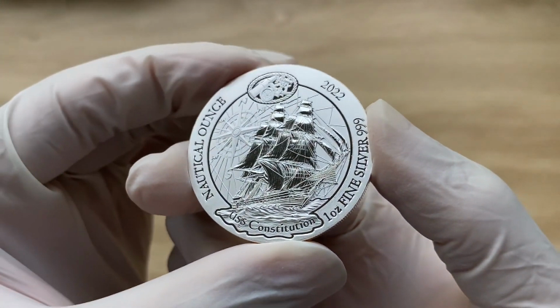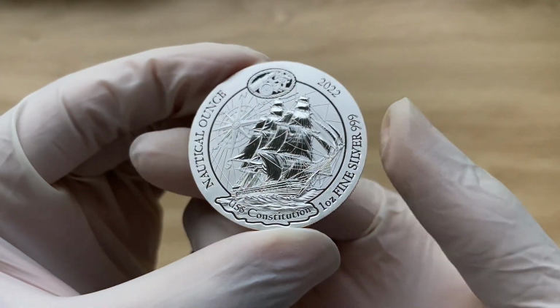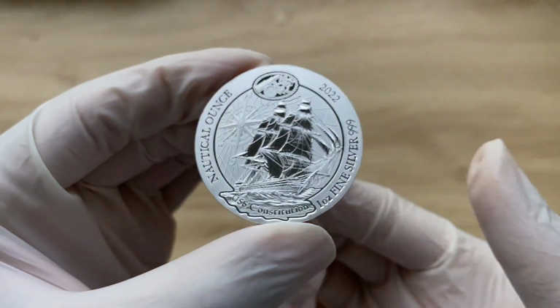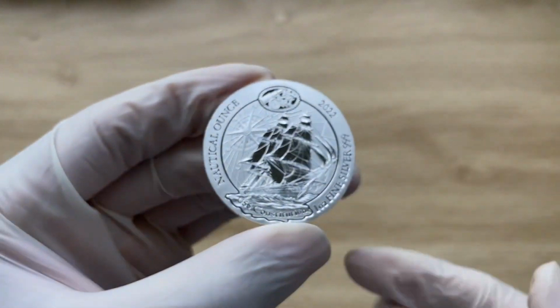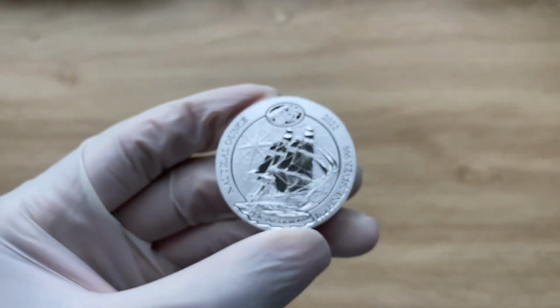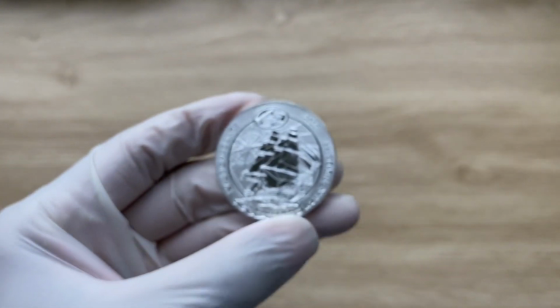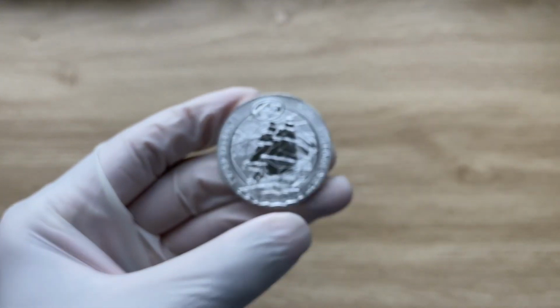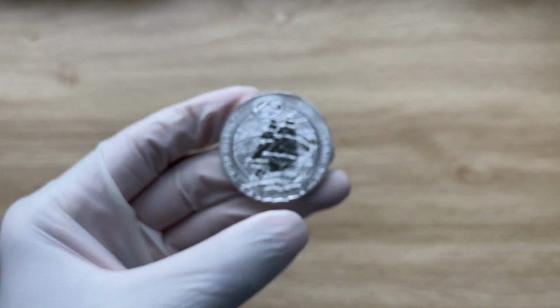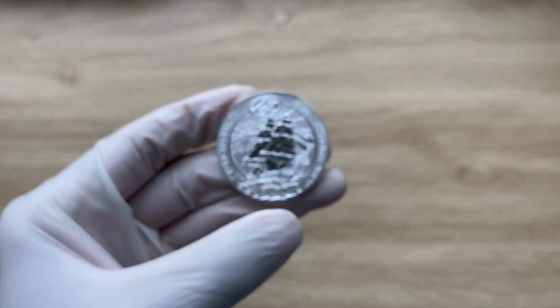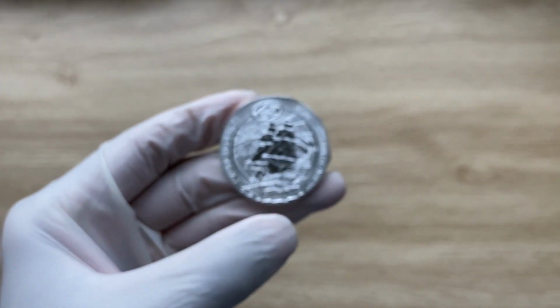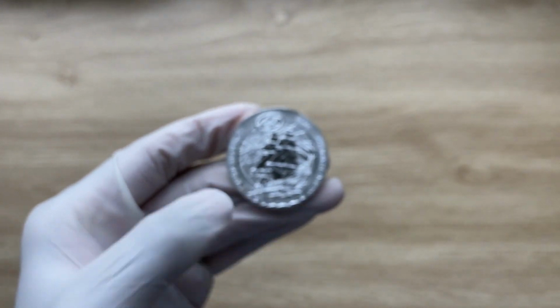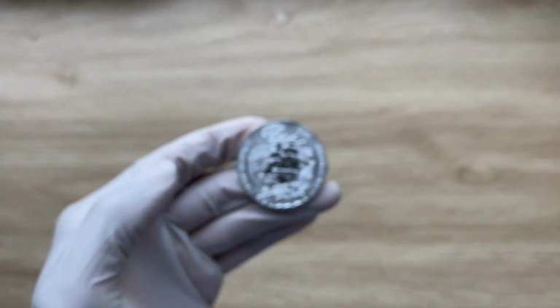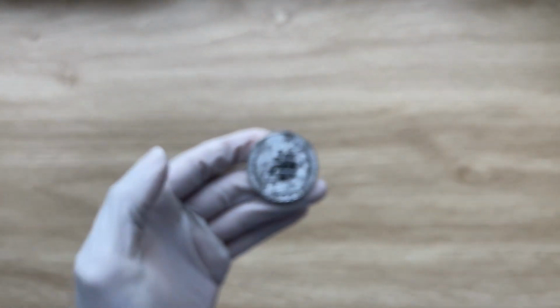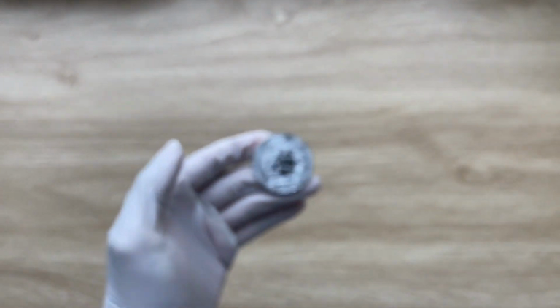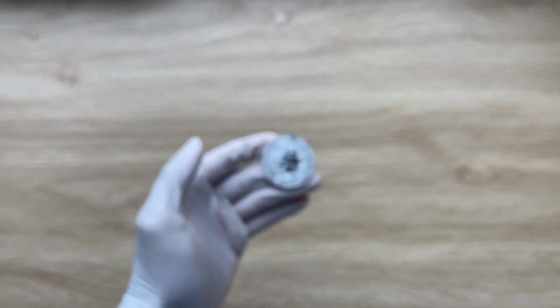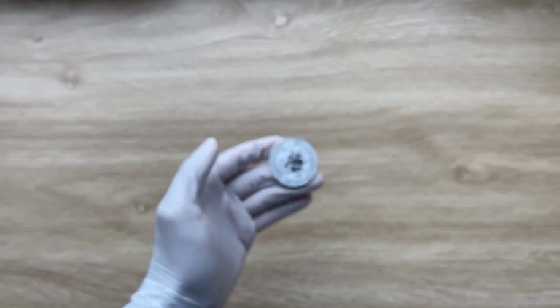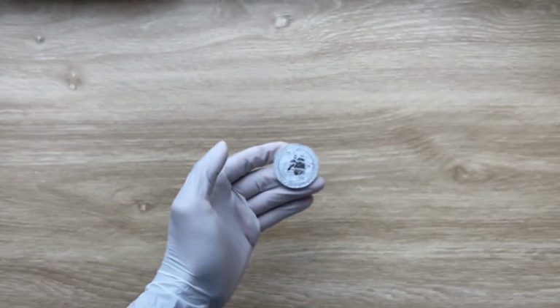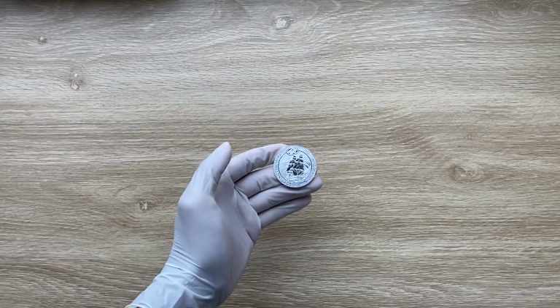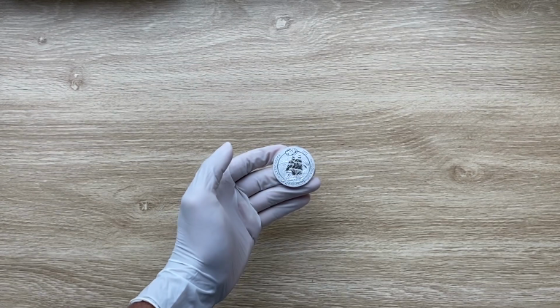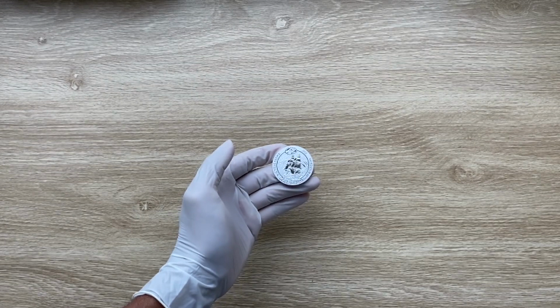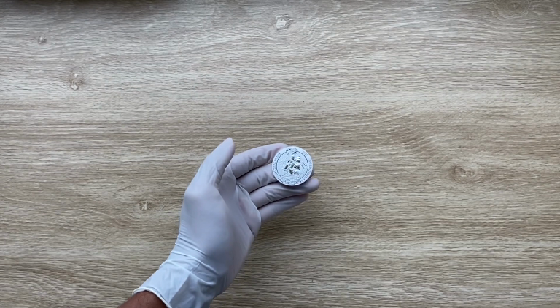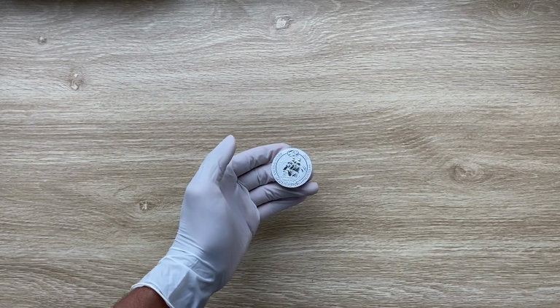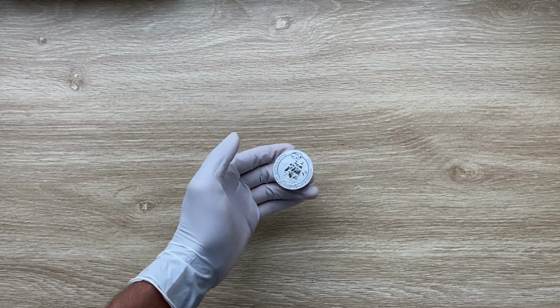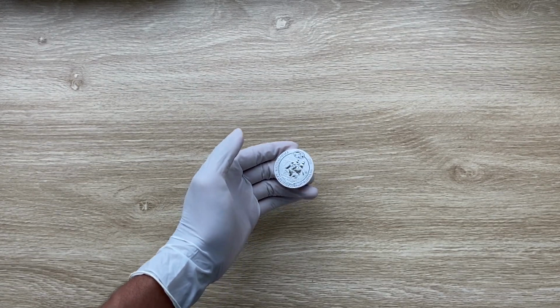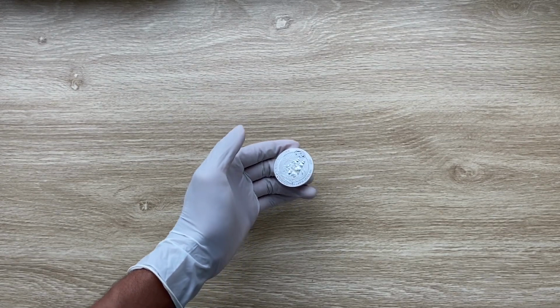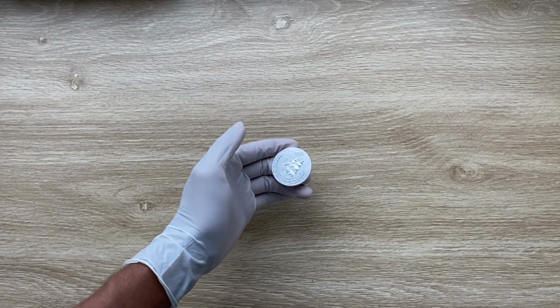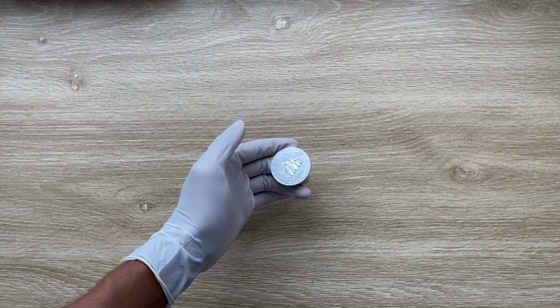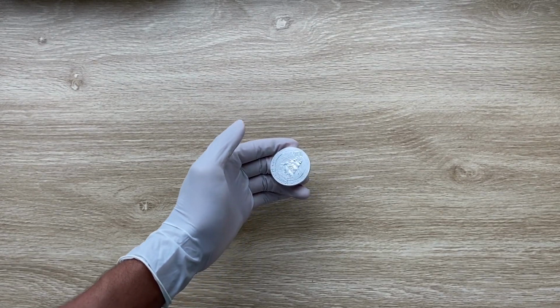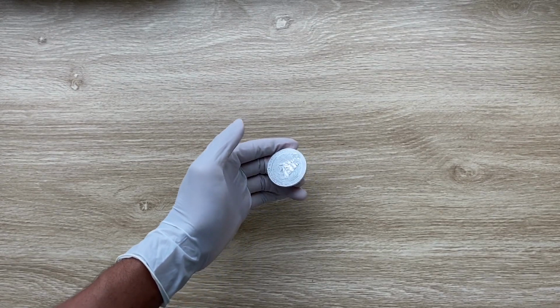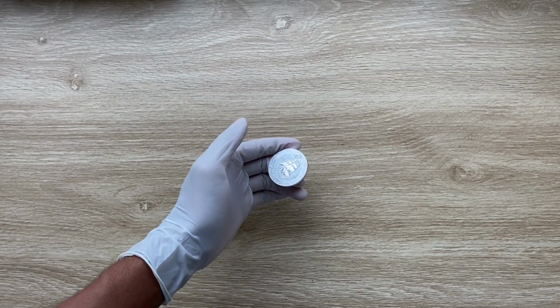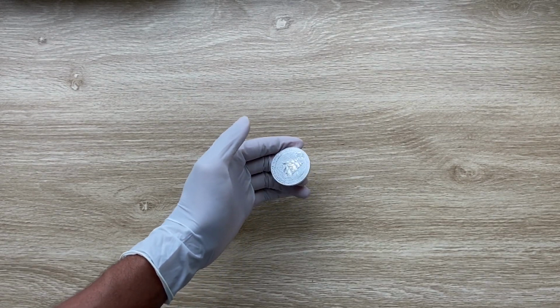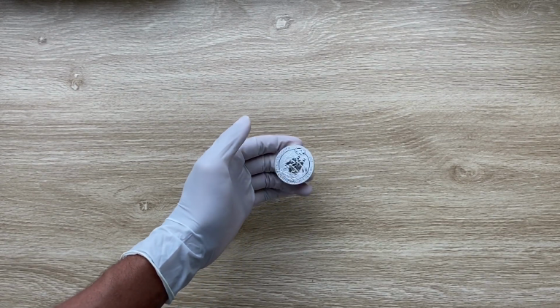Let us all dive on in and when we come back, we shall analyze the details of this coin.